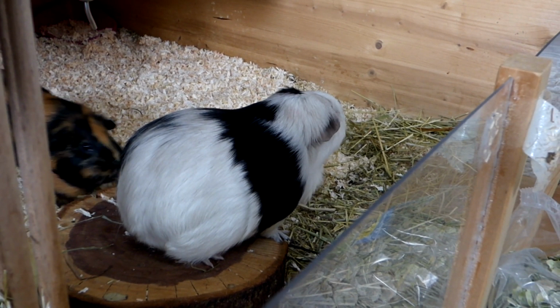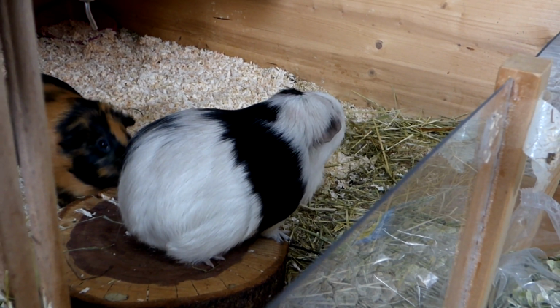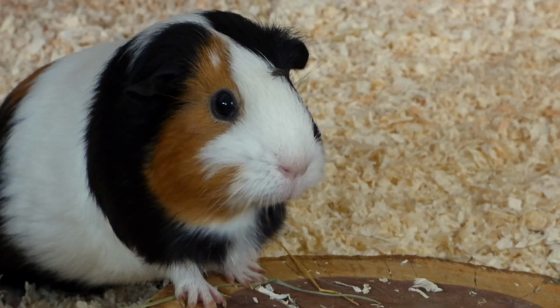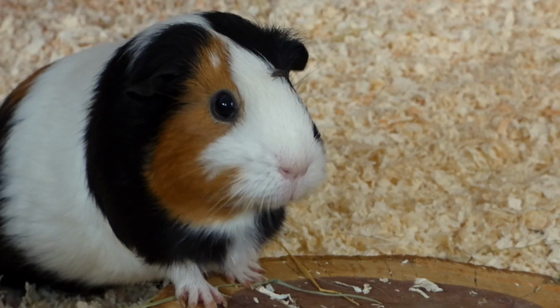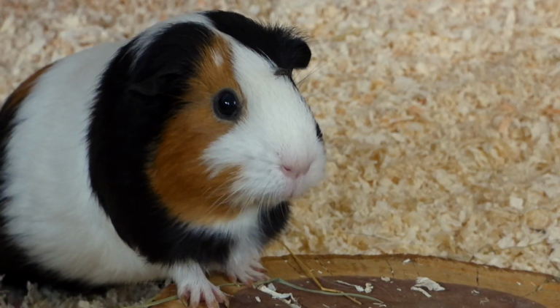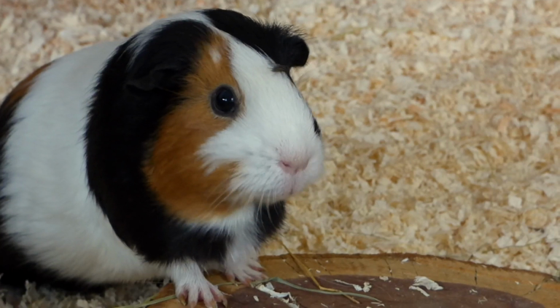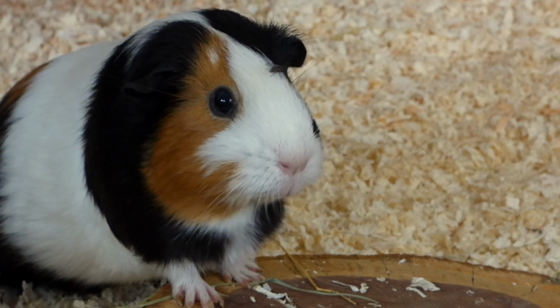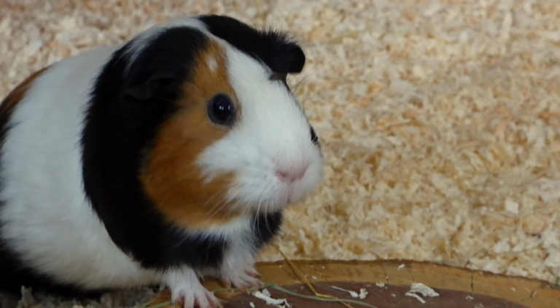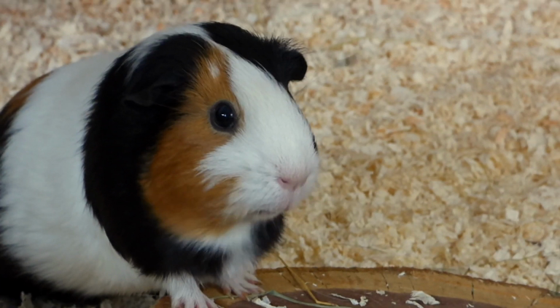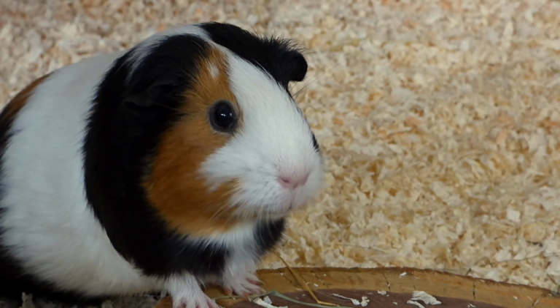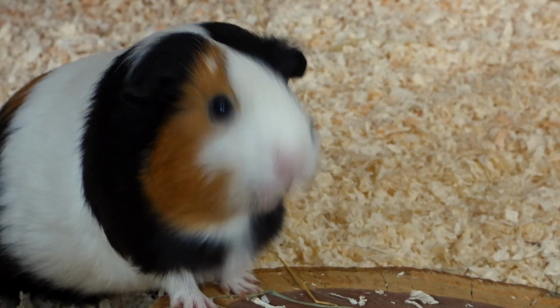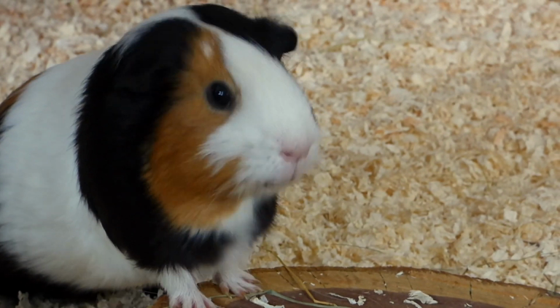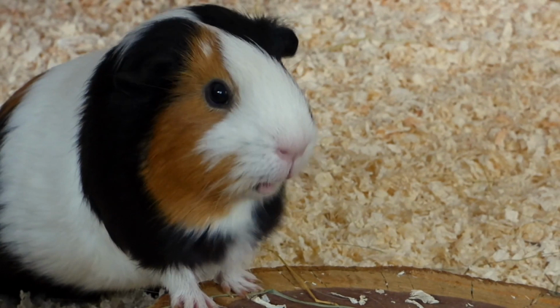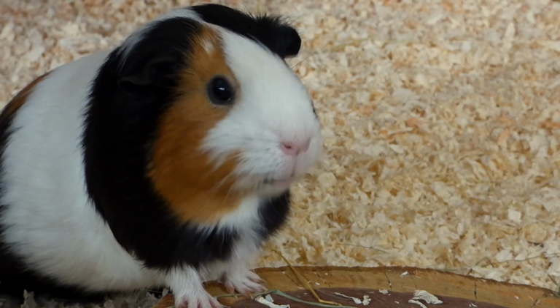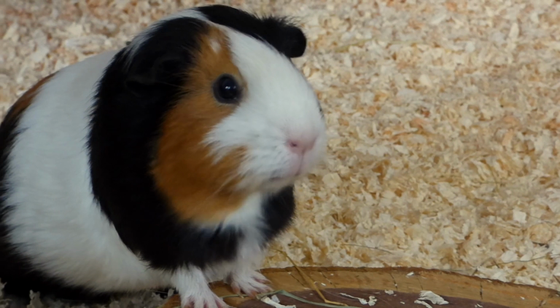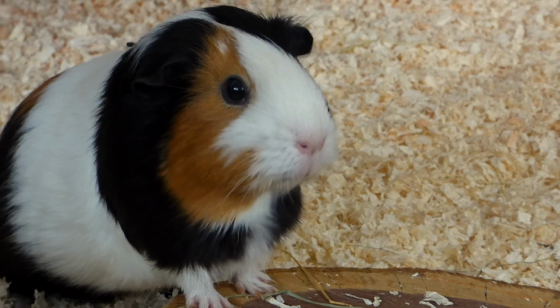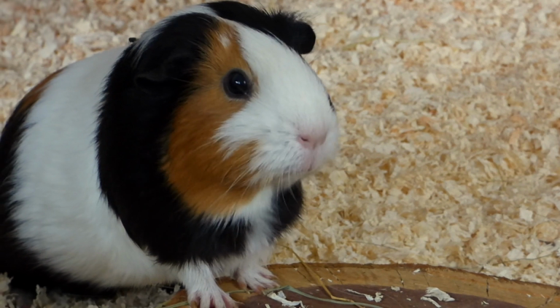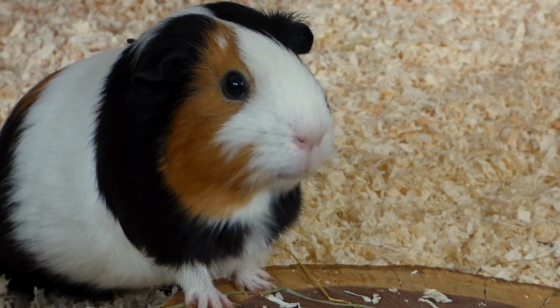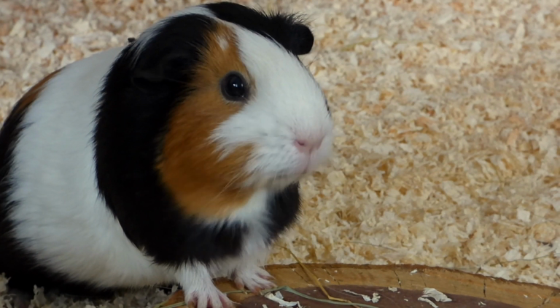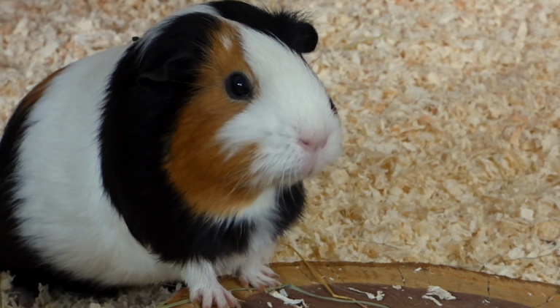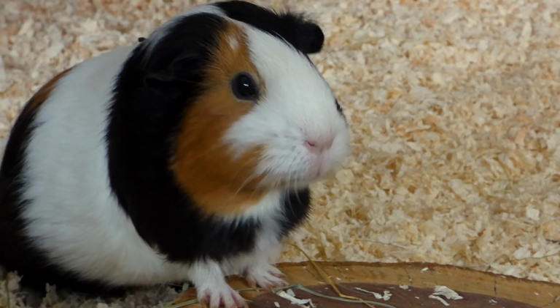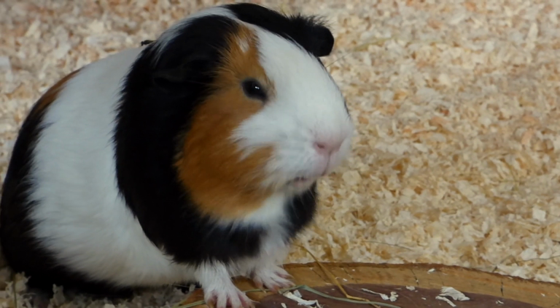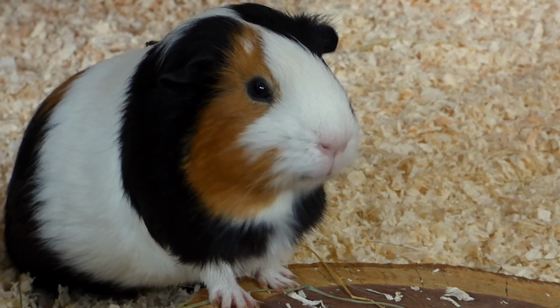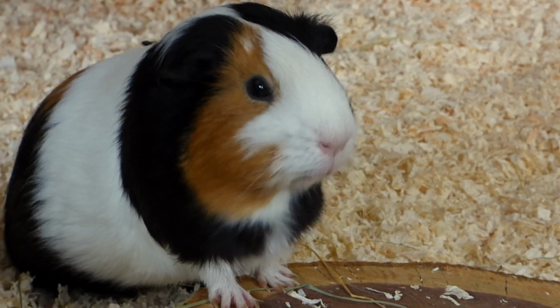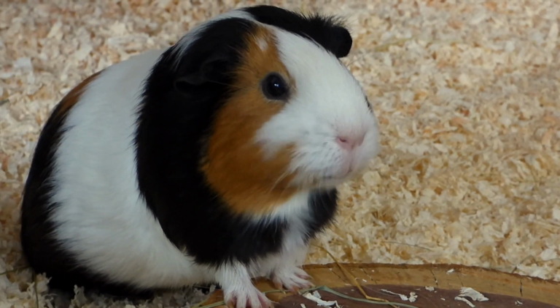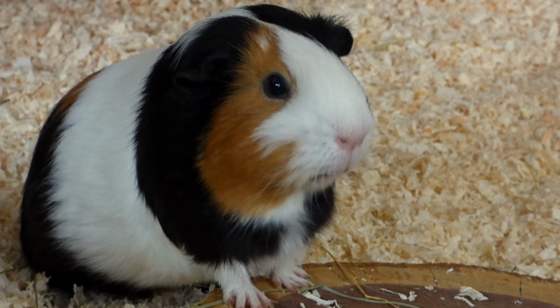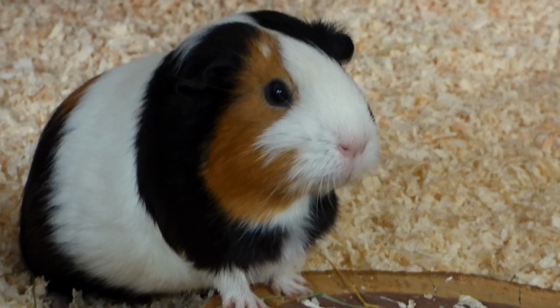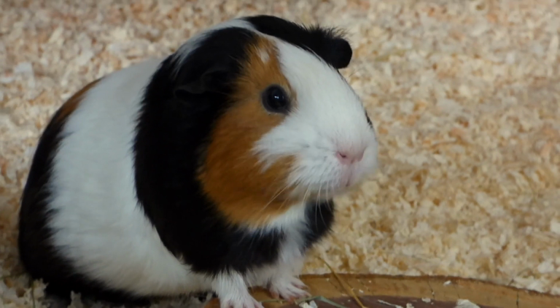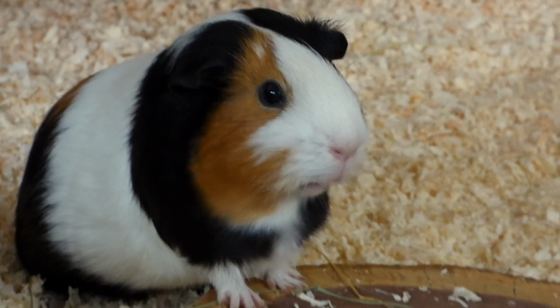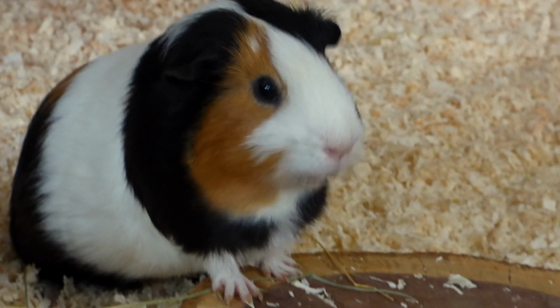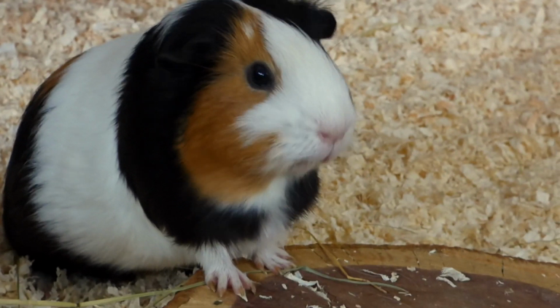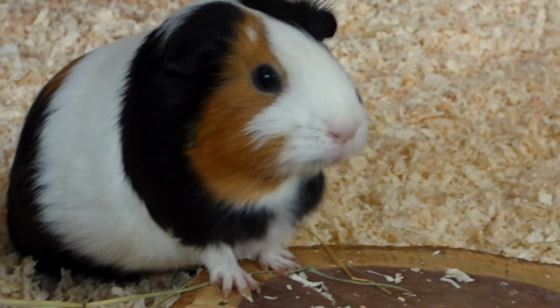There's a fly on Pebbles' nose. Now she noticed it. And now it's on her back.